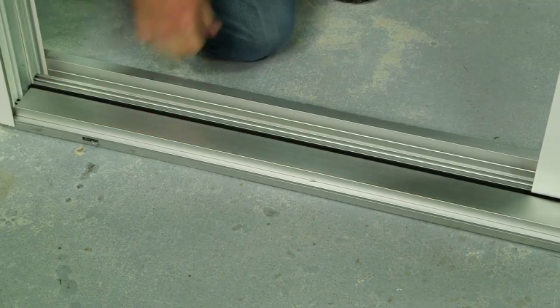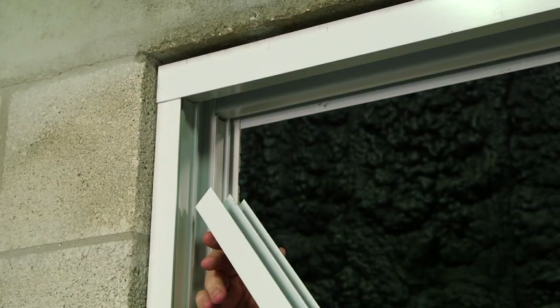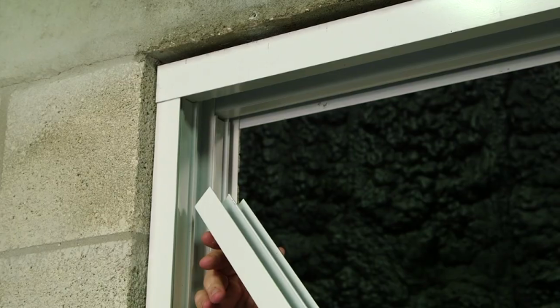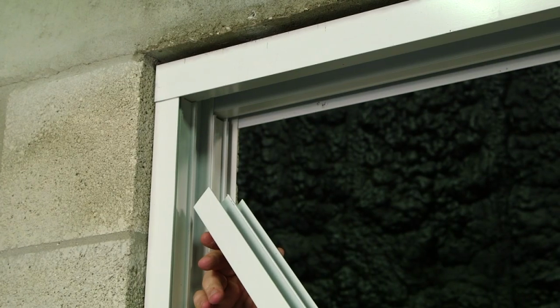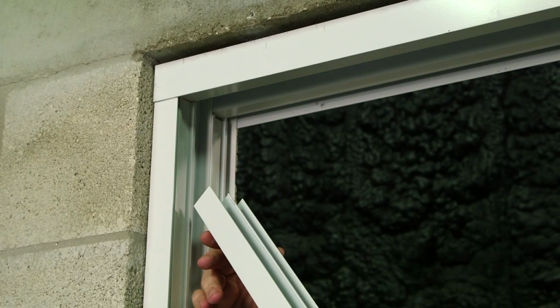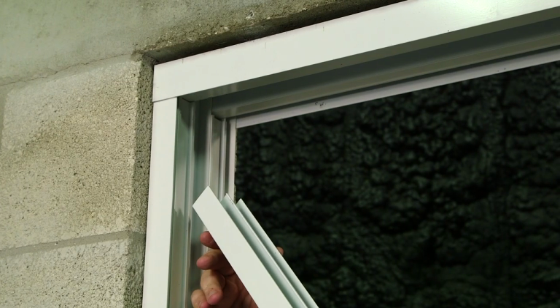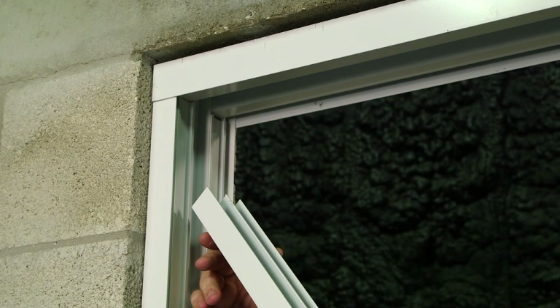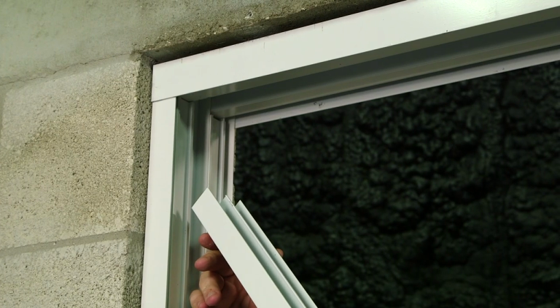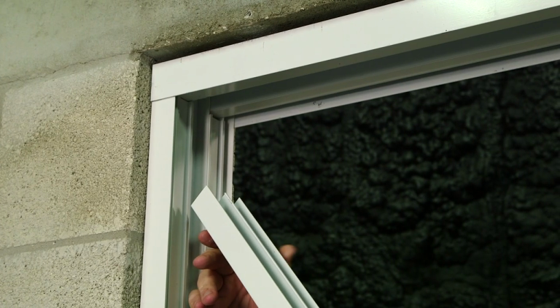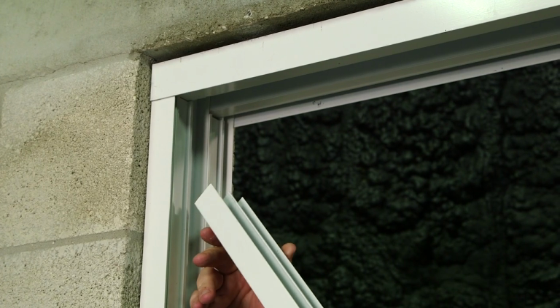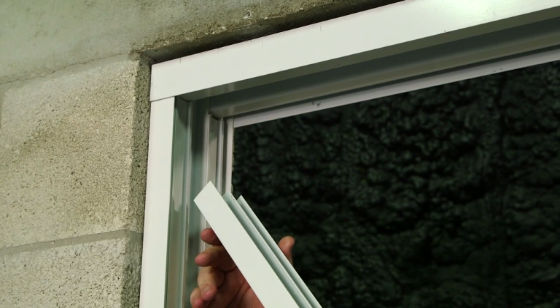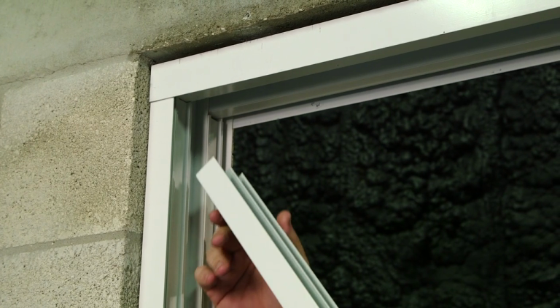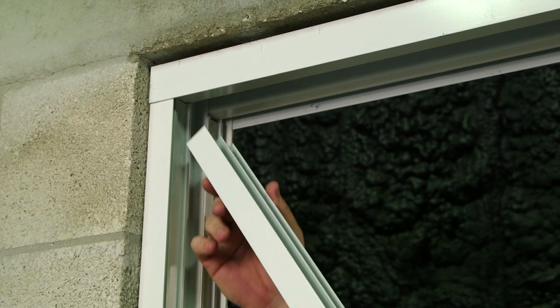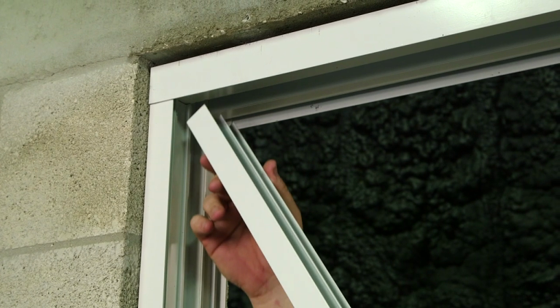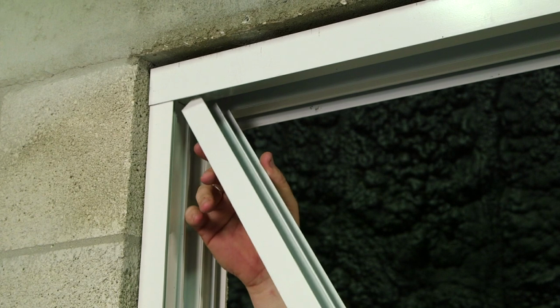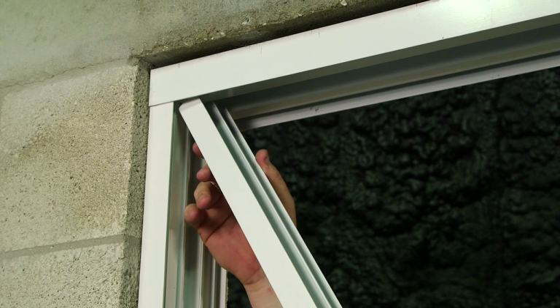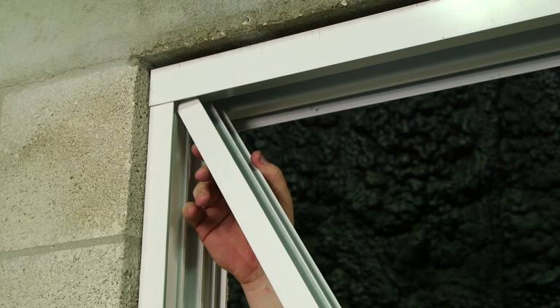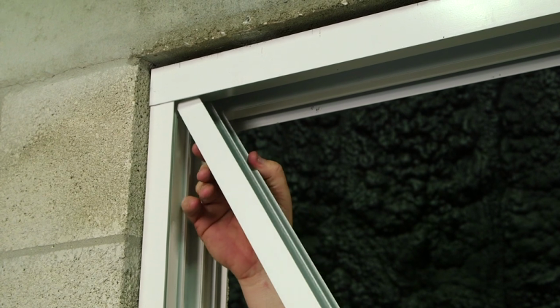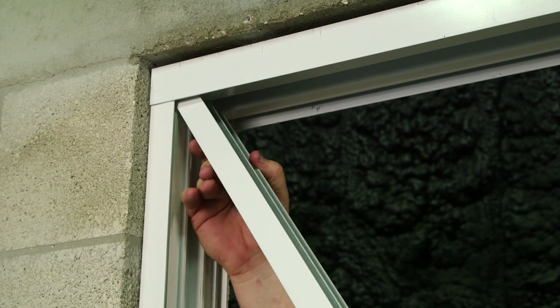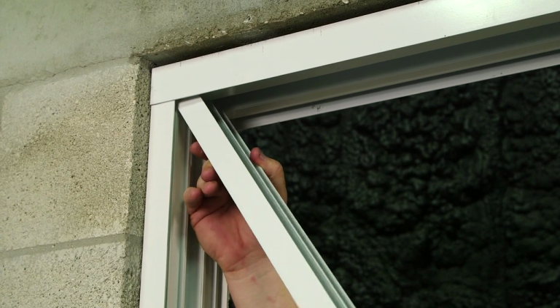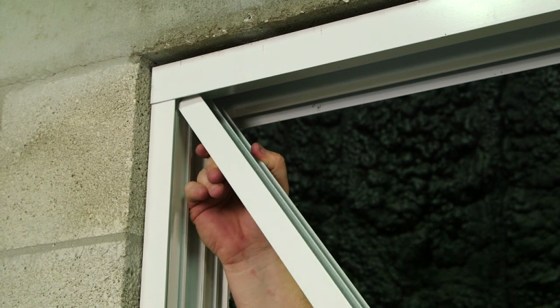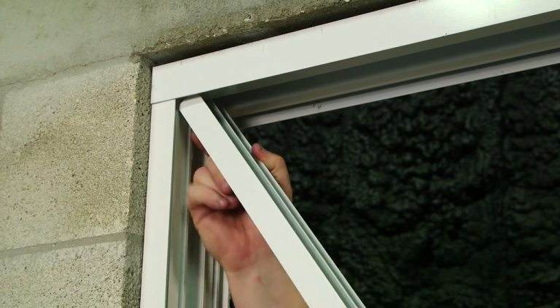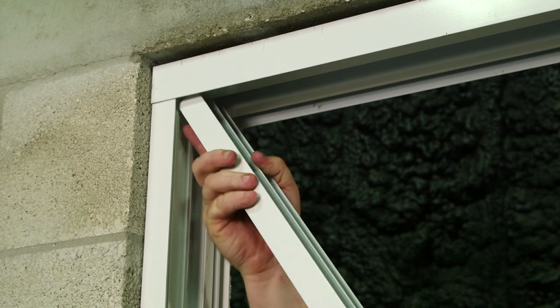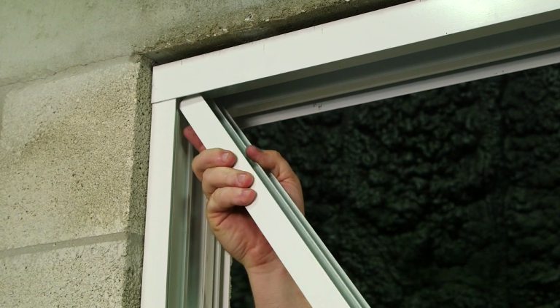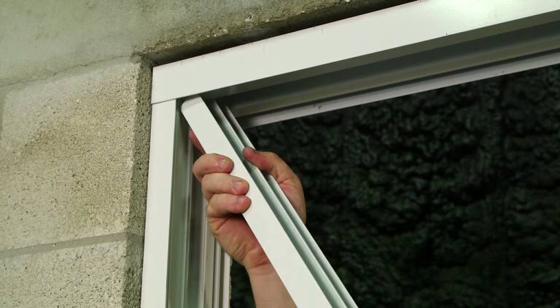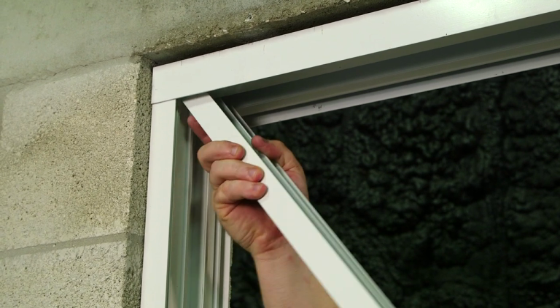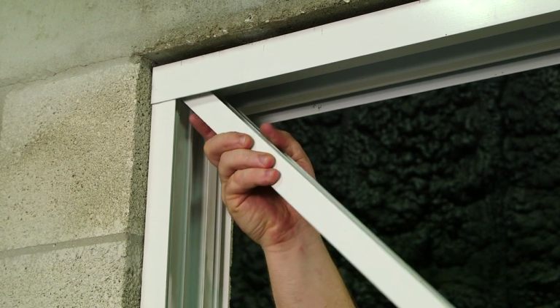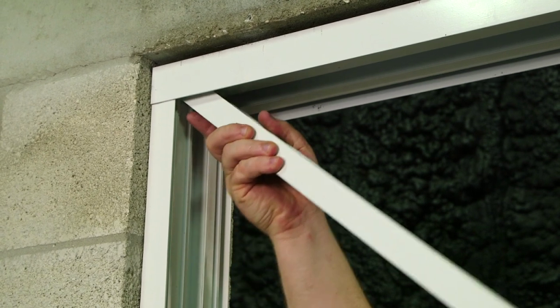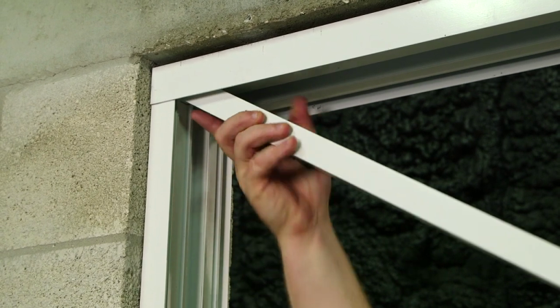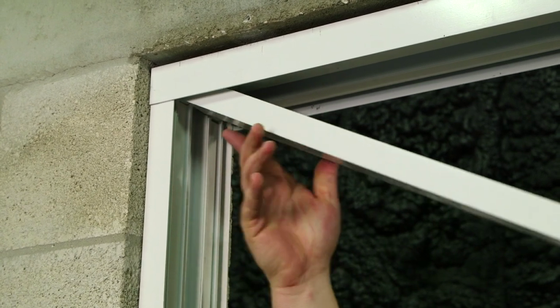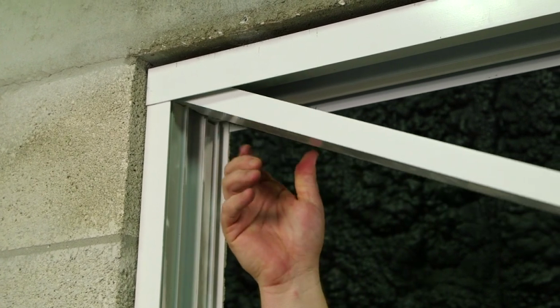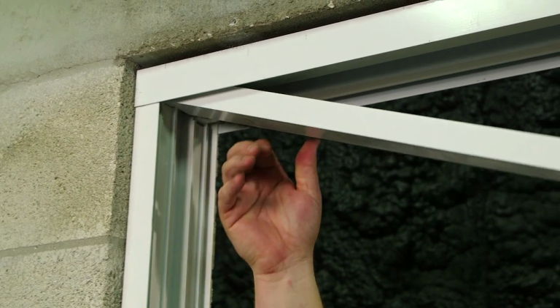Now I'm going to insert the head cover. I'll start next to the jam and work my way towards the fixed panel.